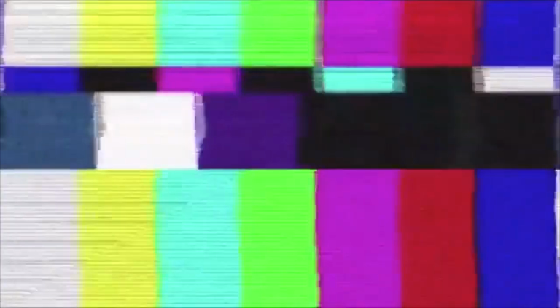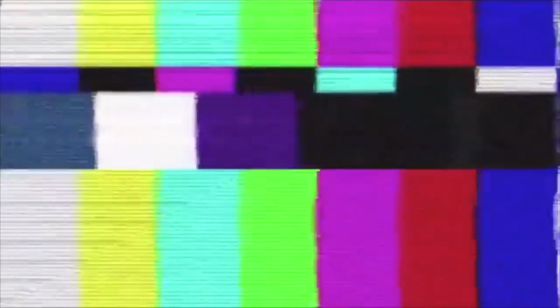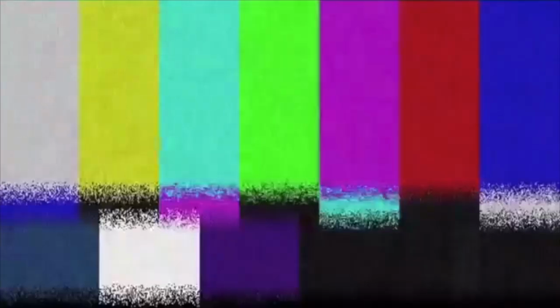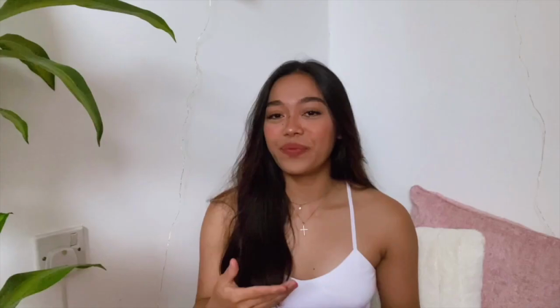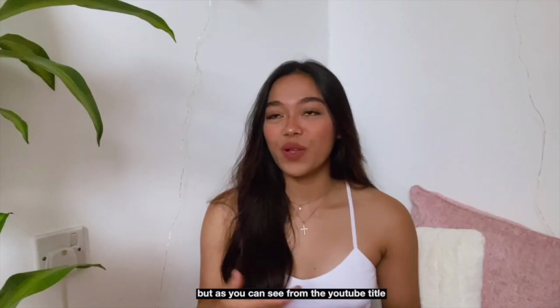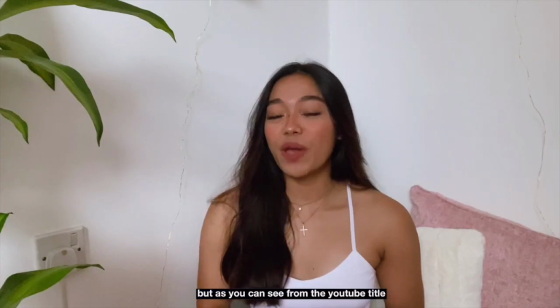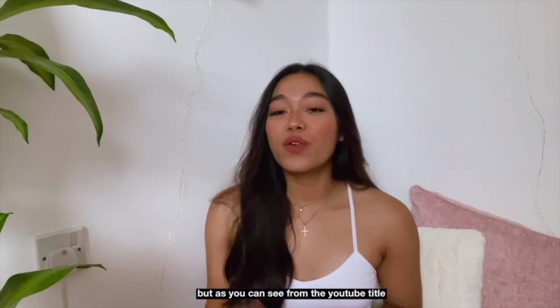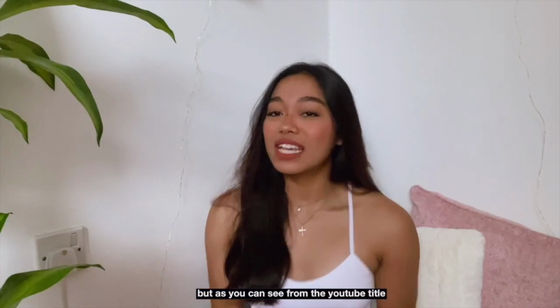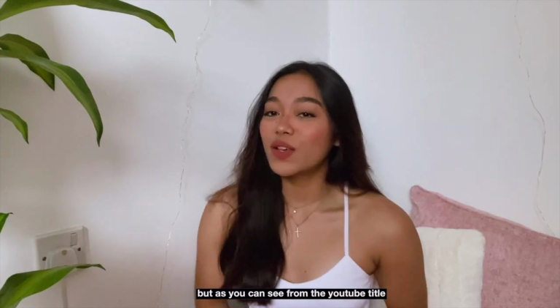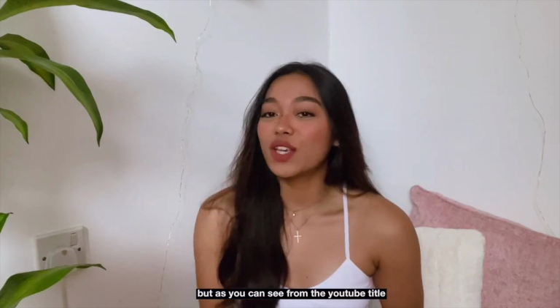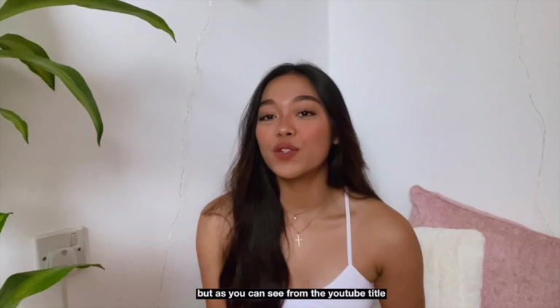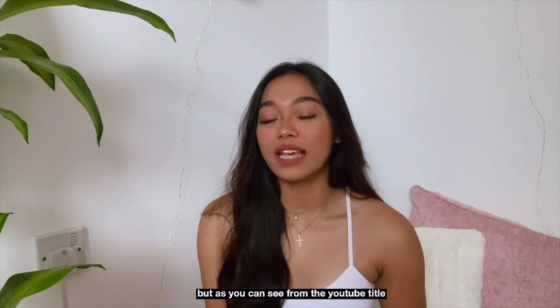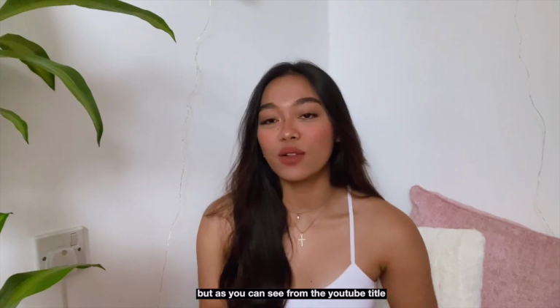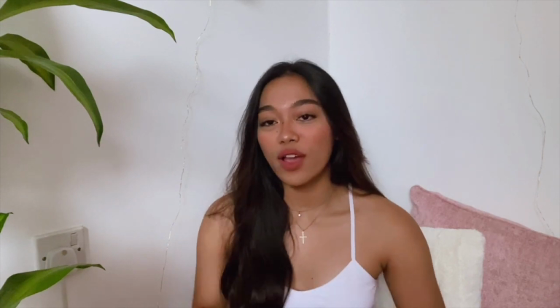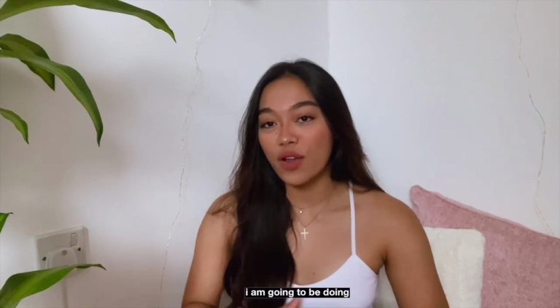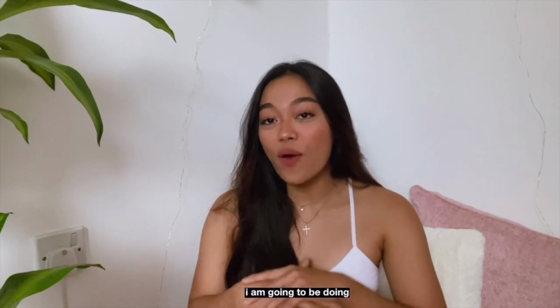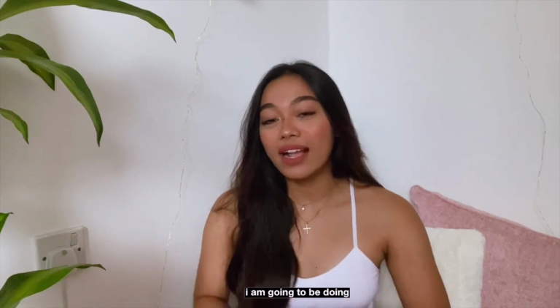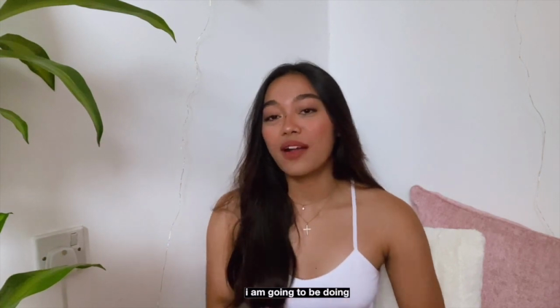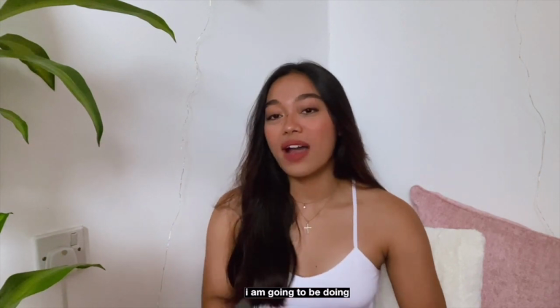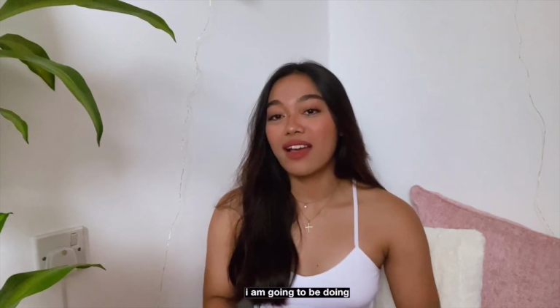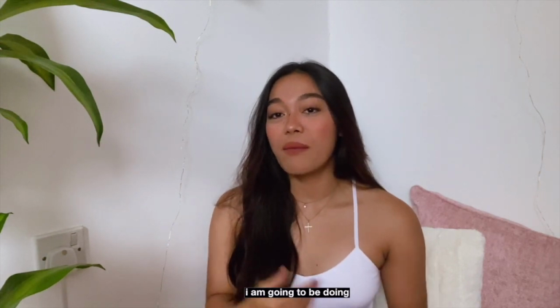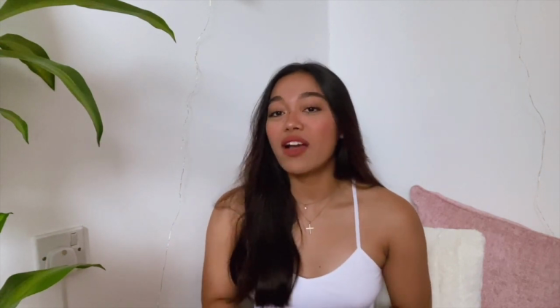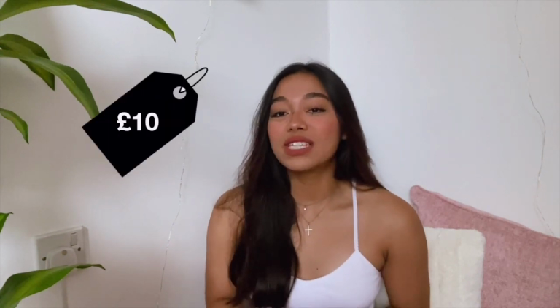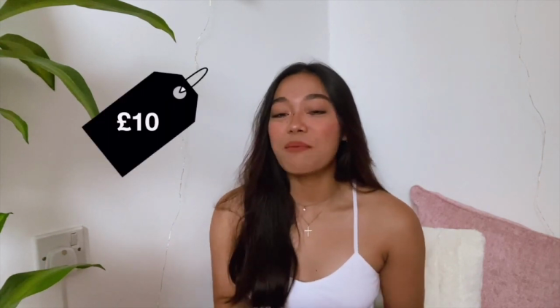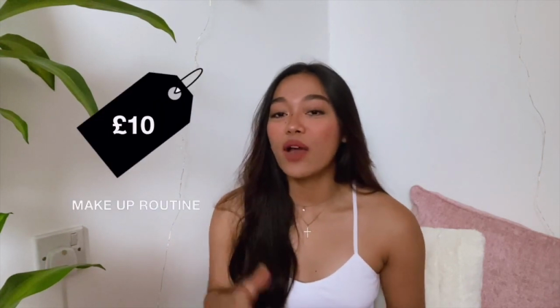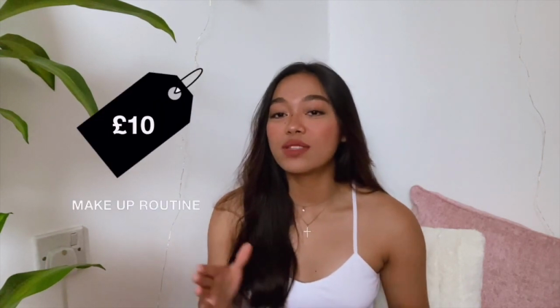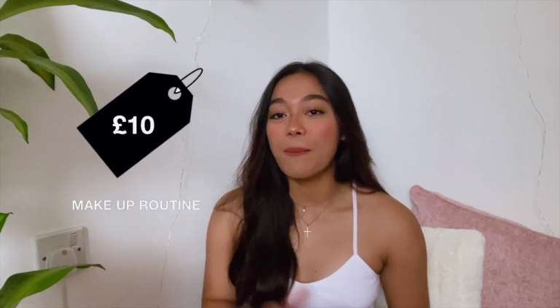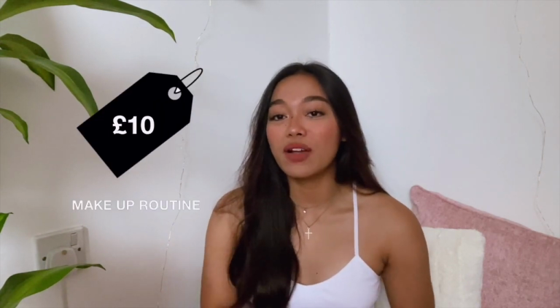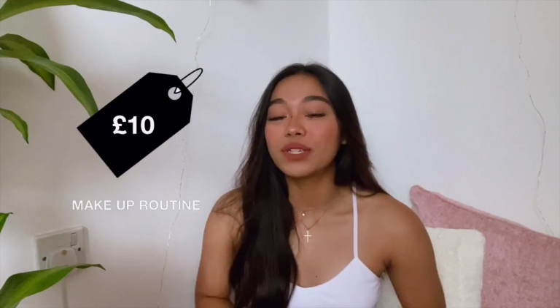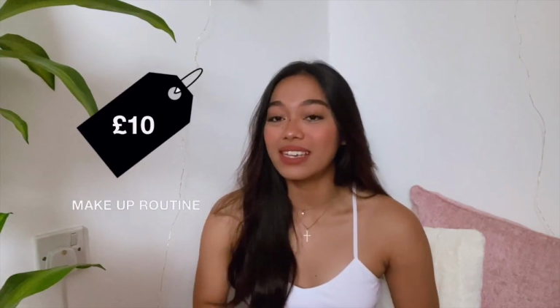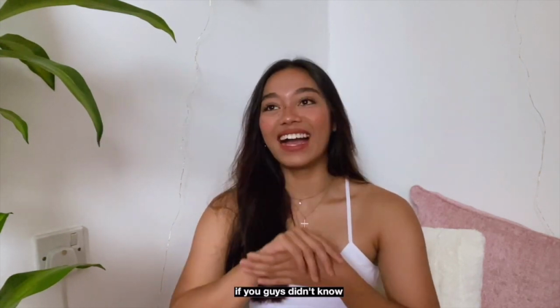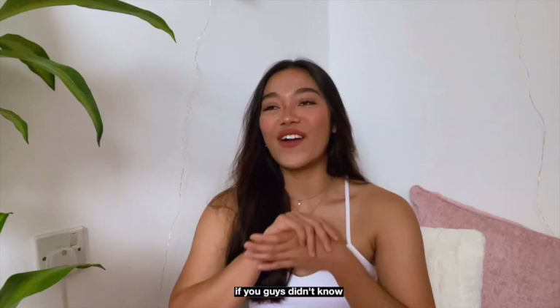If you see in my YouTube title, I'm going to do my under 10 pounds makeup routine.